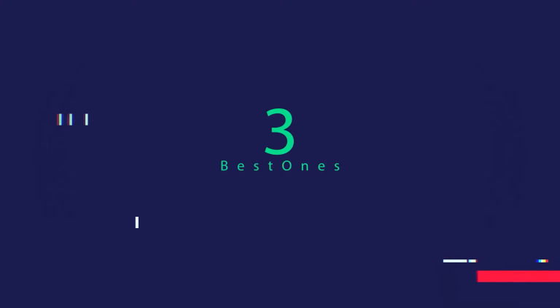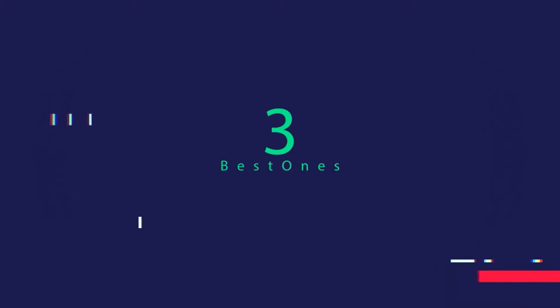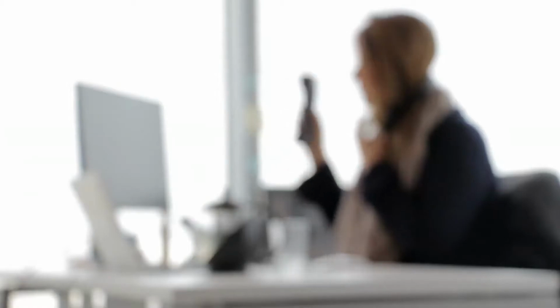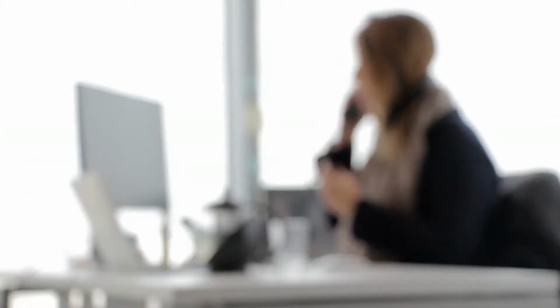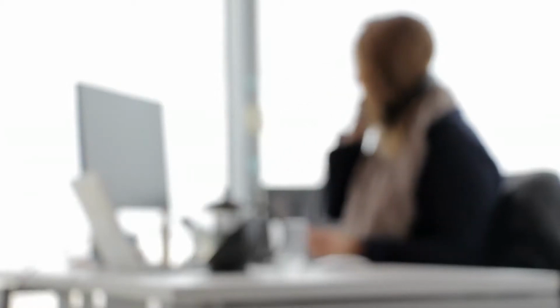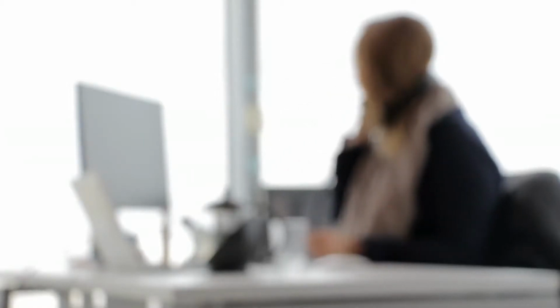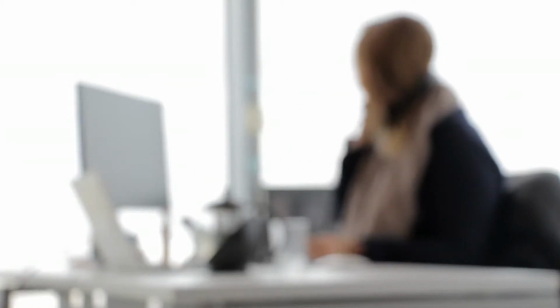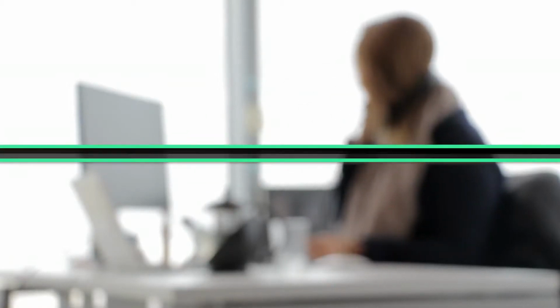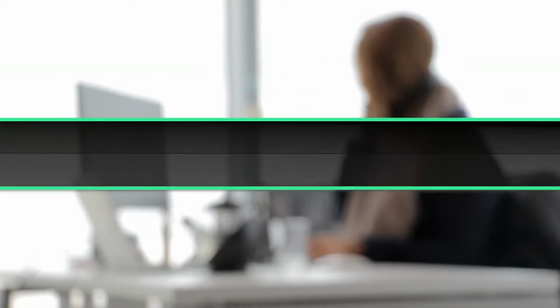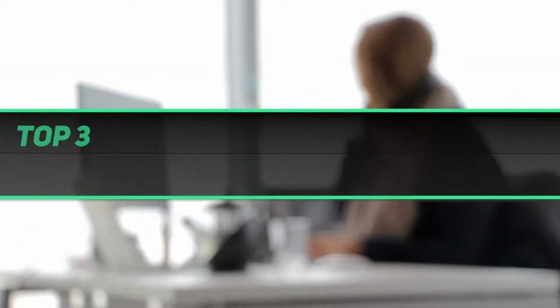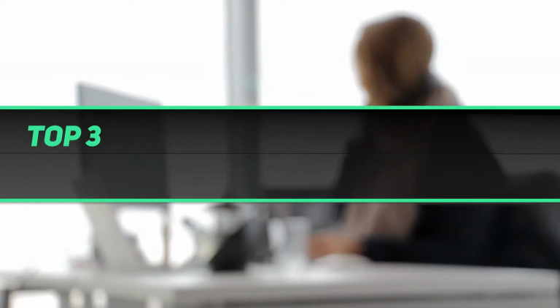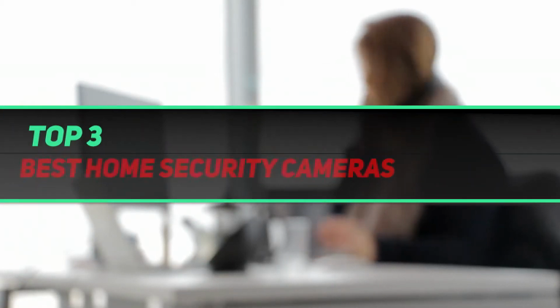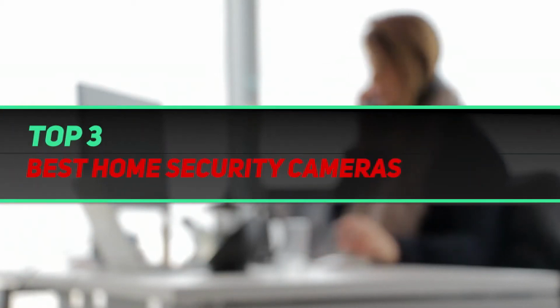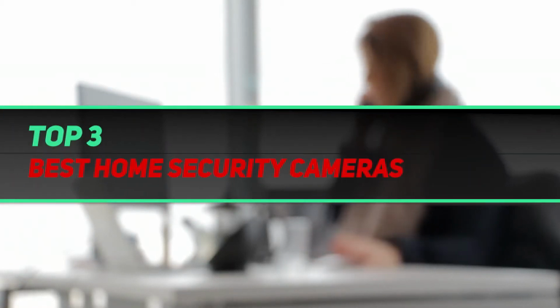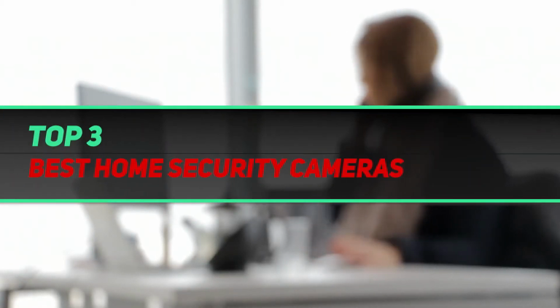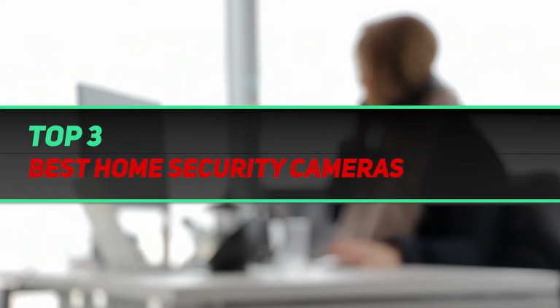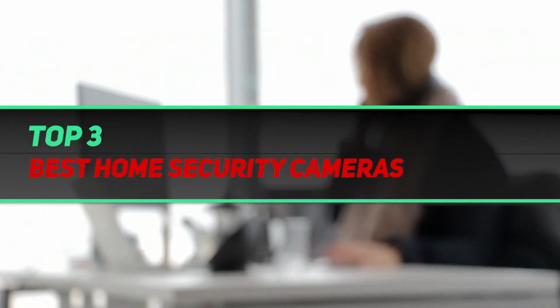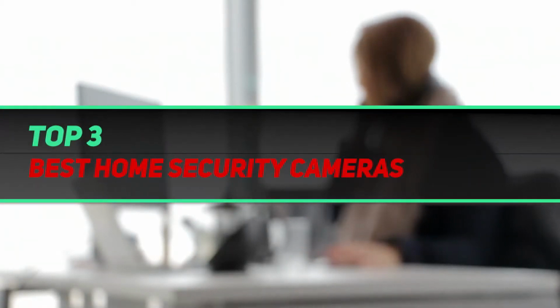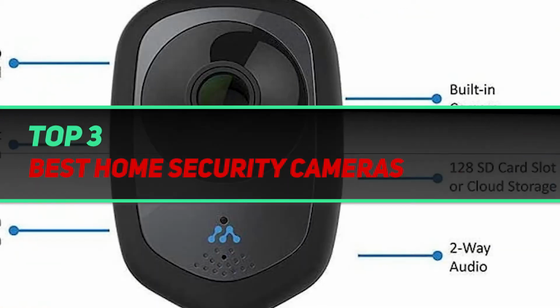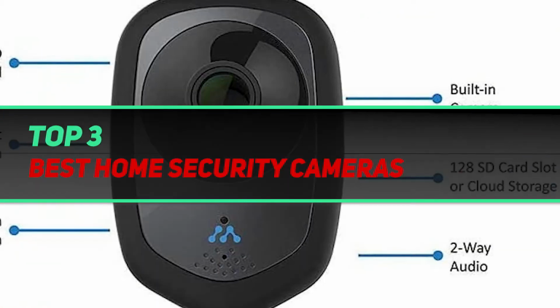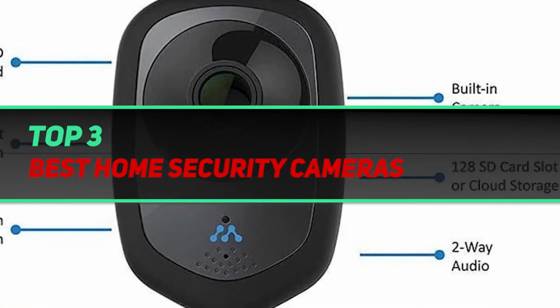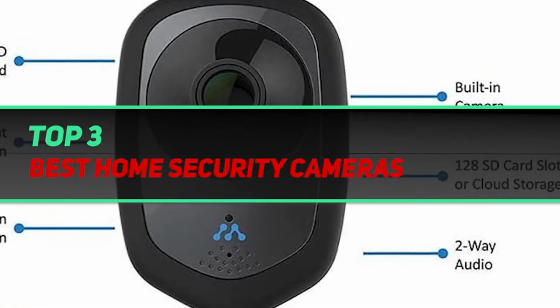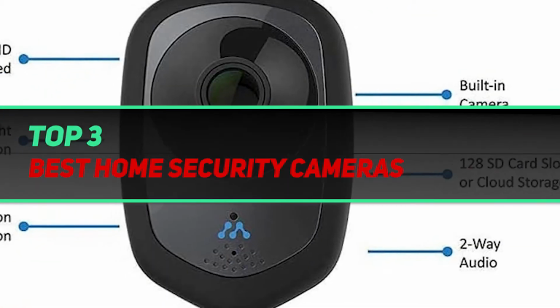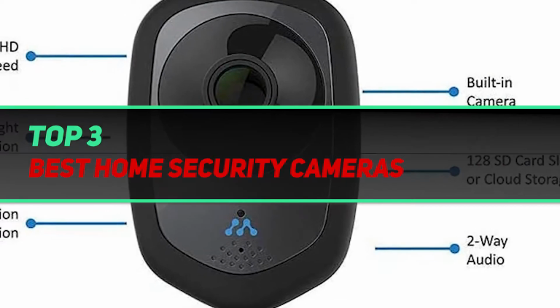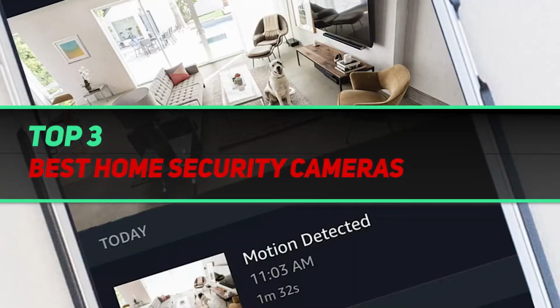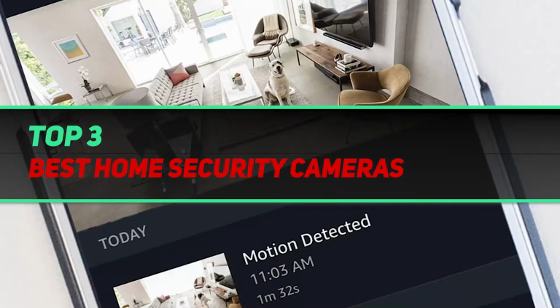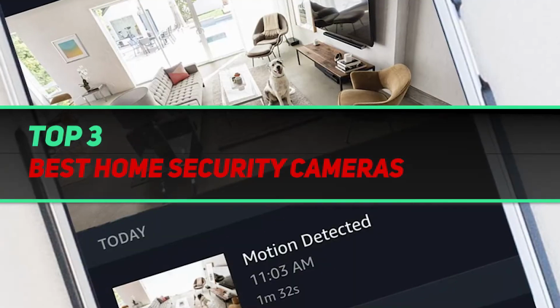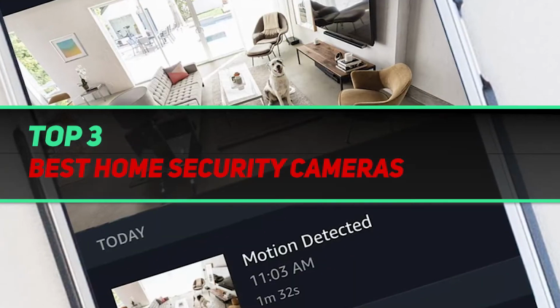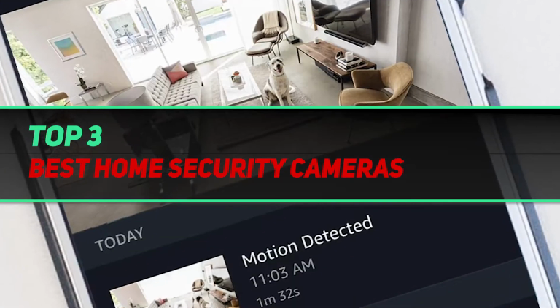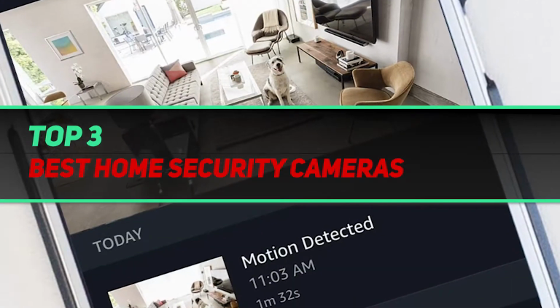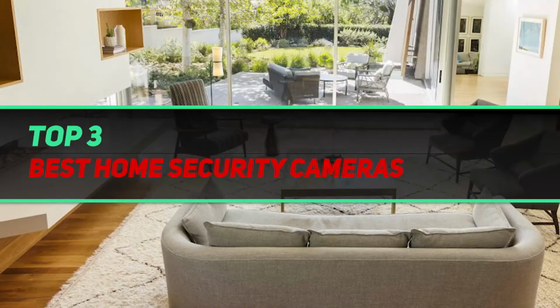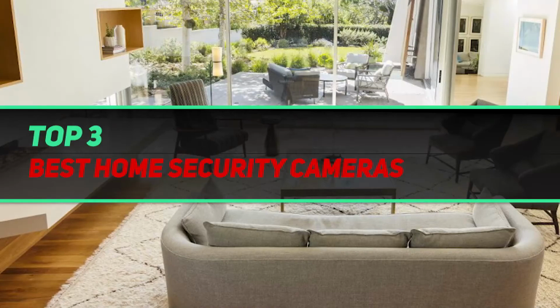Hi guys, welcome back to my channel. In today's video, we're going to check out the top three best home security cameras.